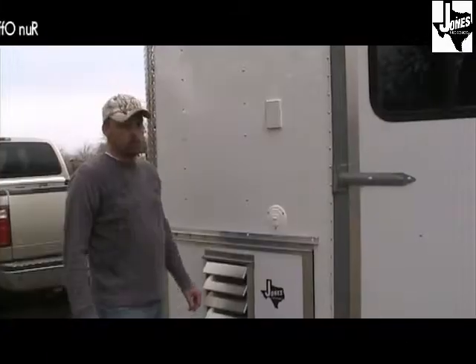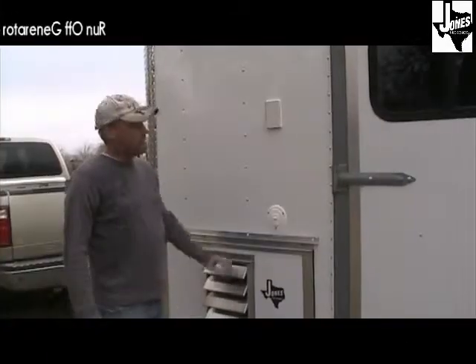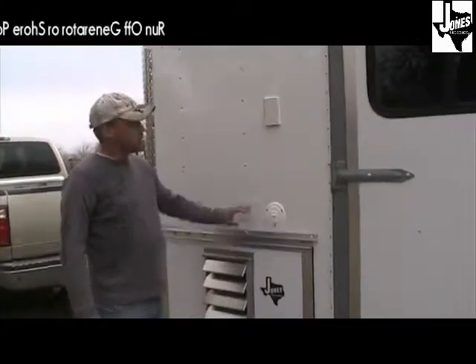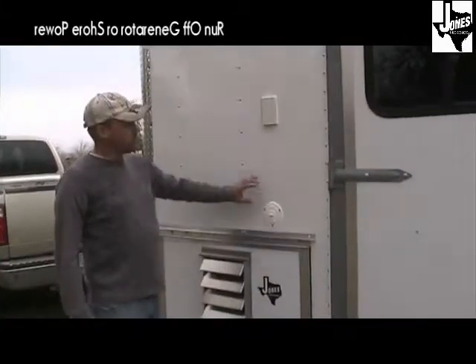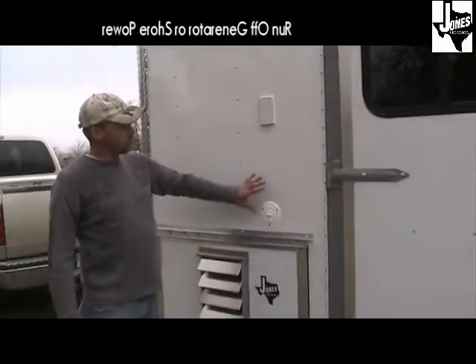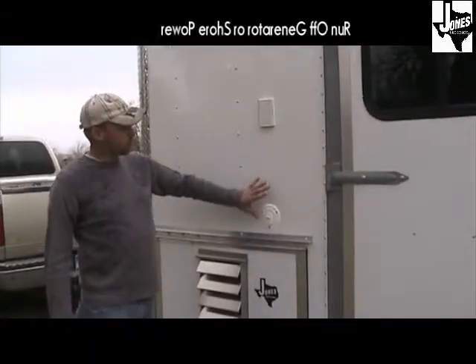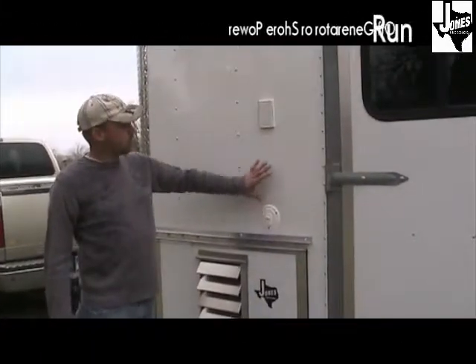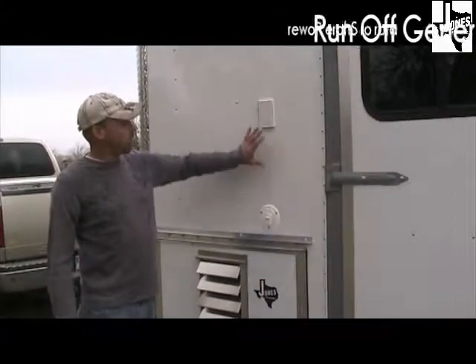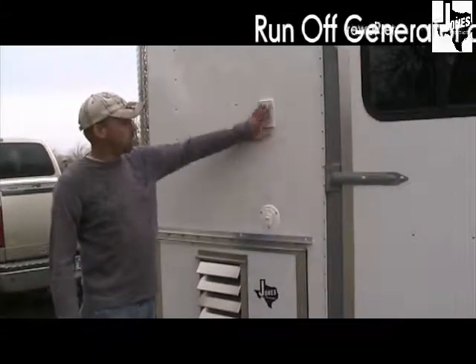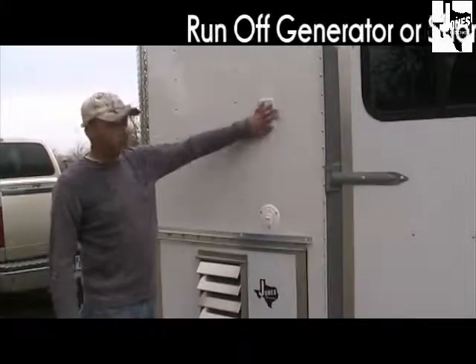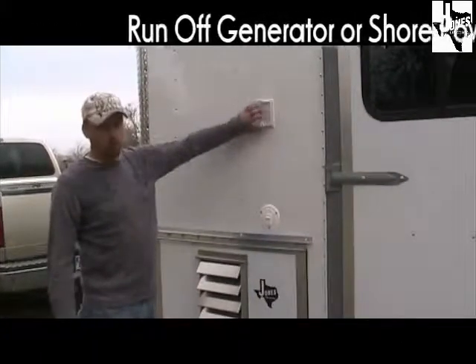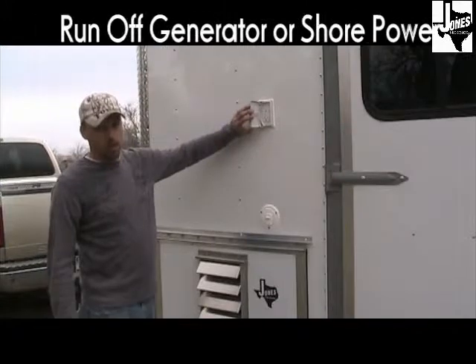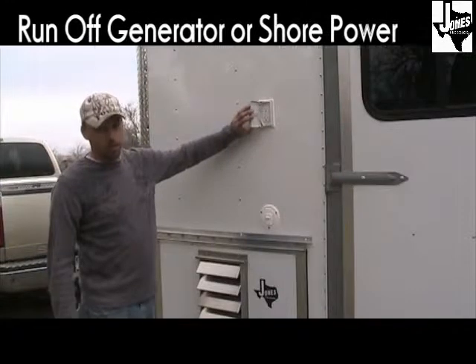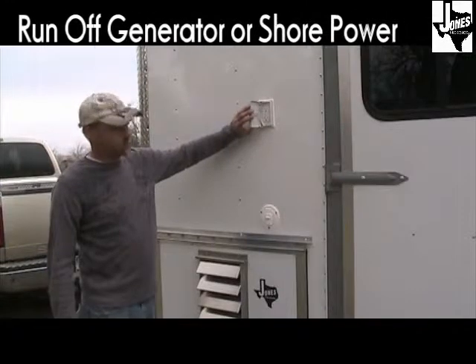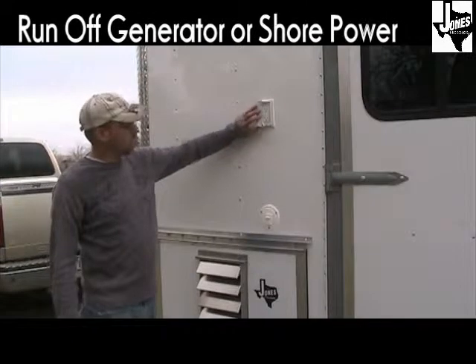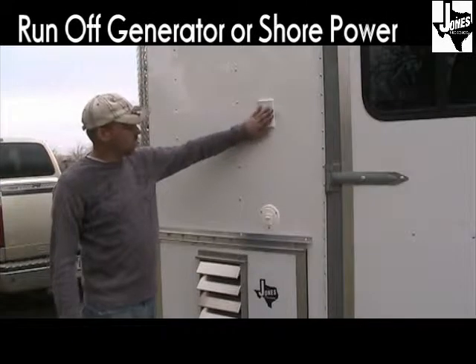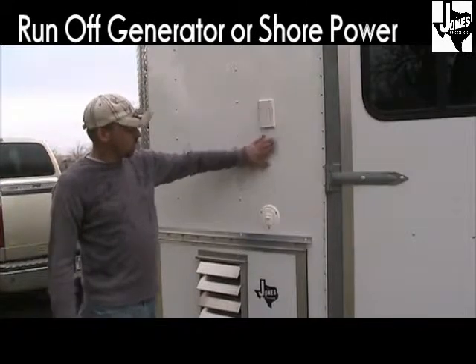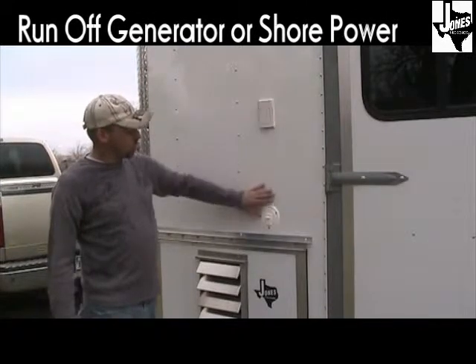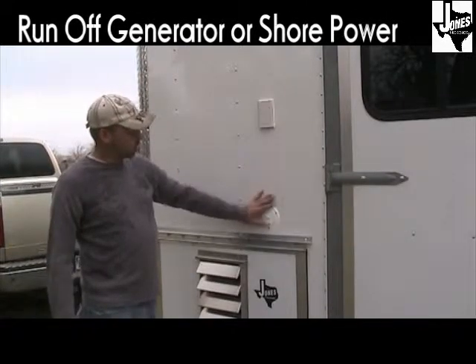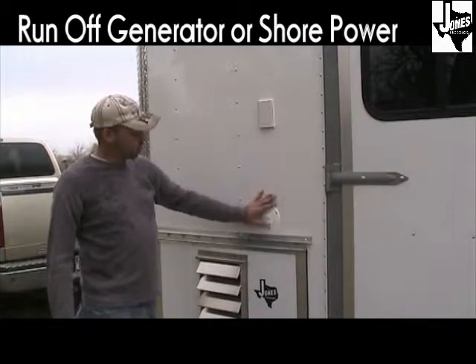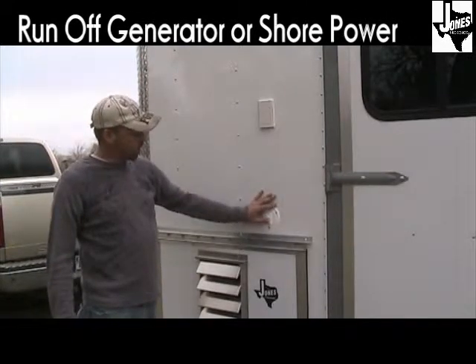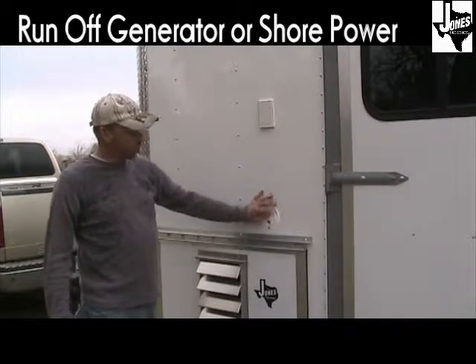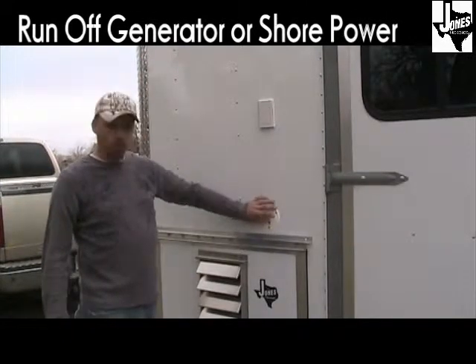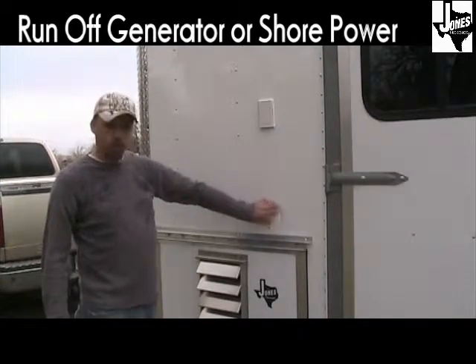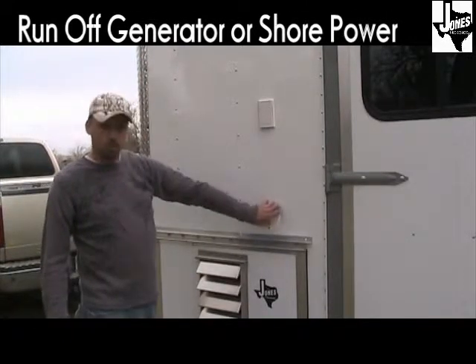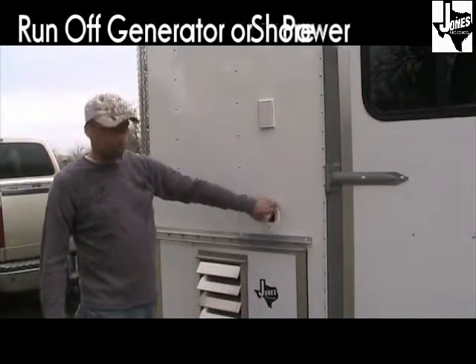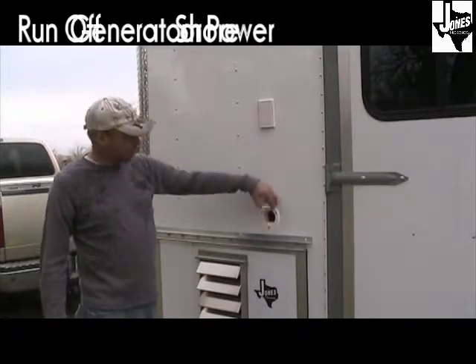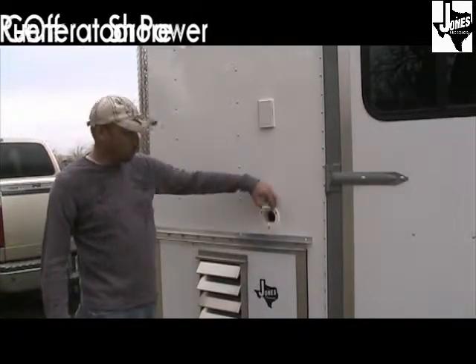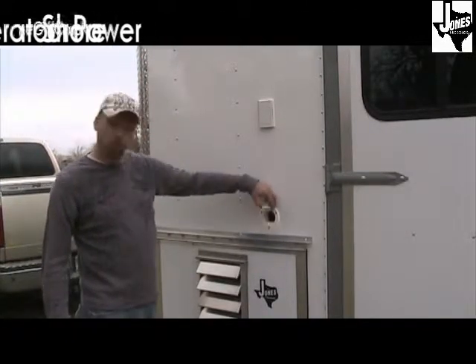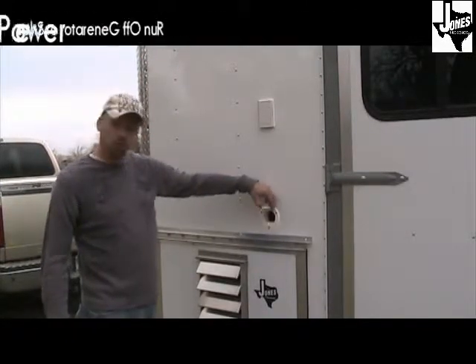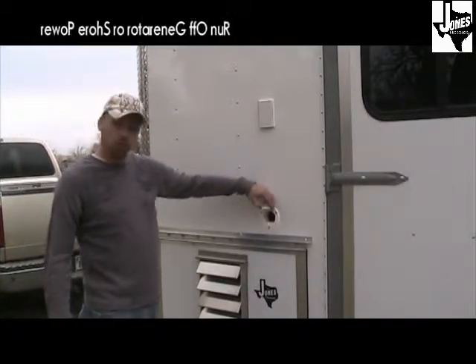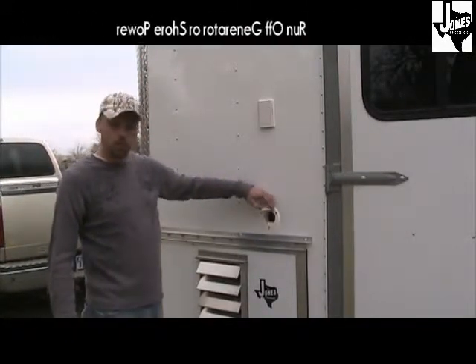On the exterior of the trailer you have a 110-volt outlet as well as the cord hatch for your 30-amp shoreline, which is 25 feet long.